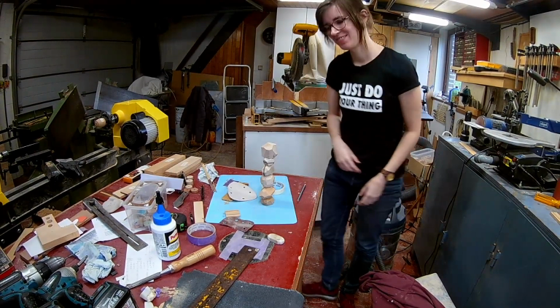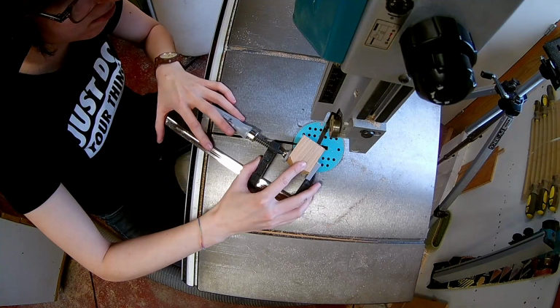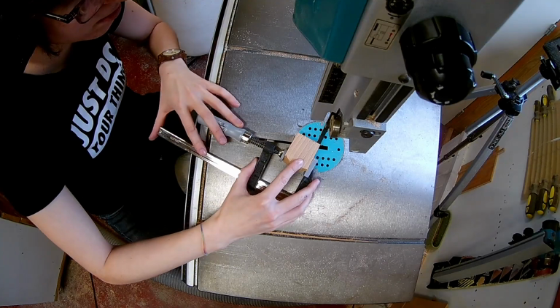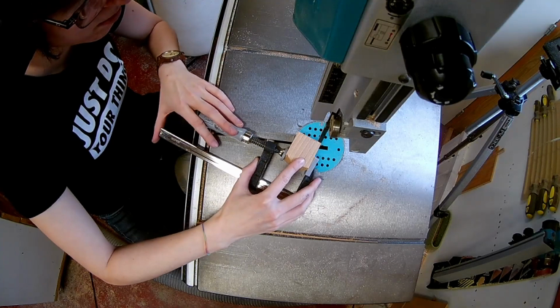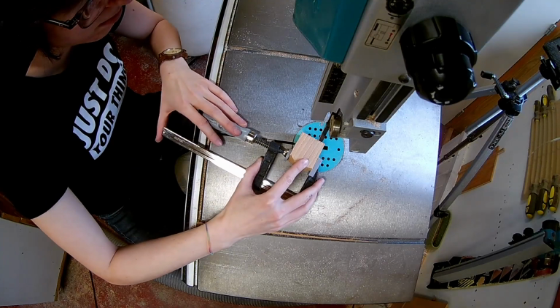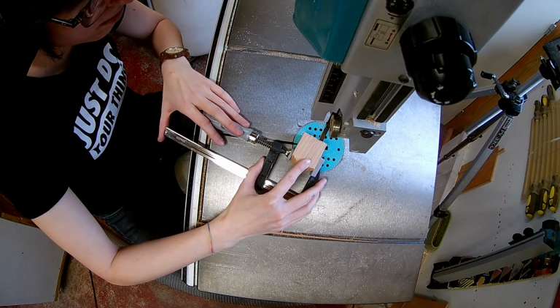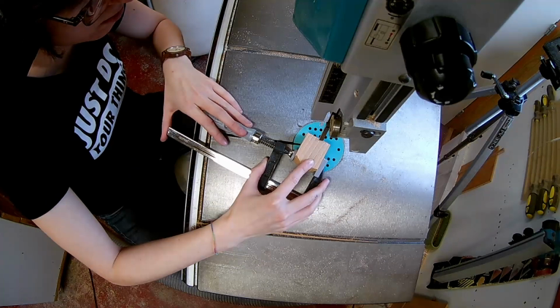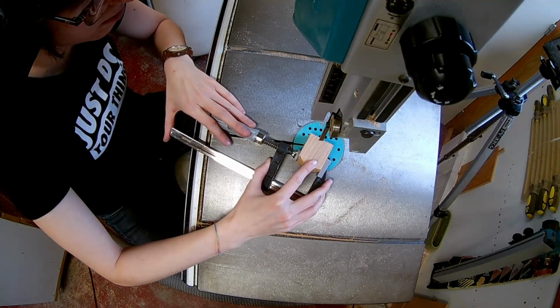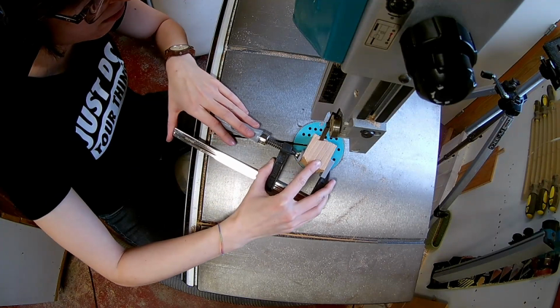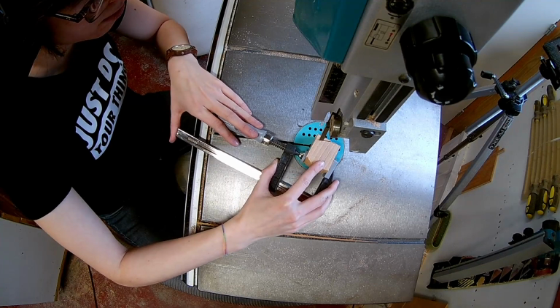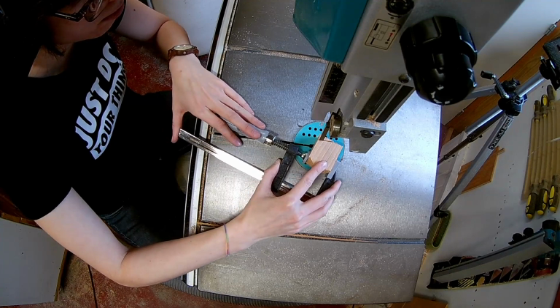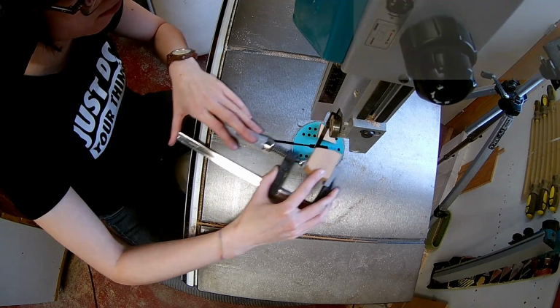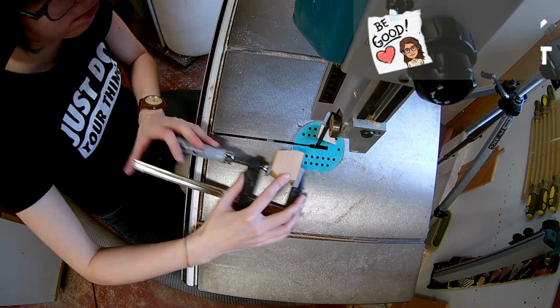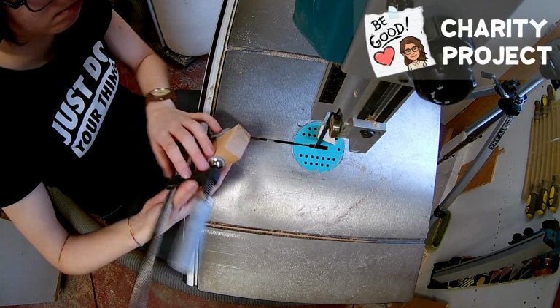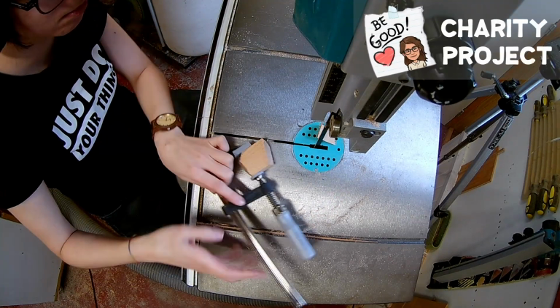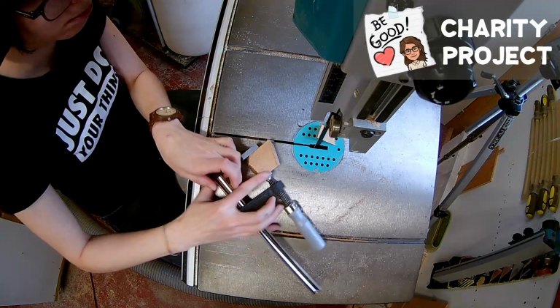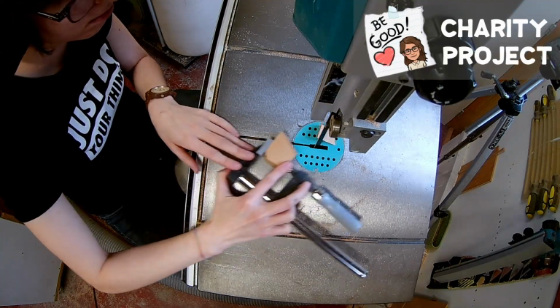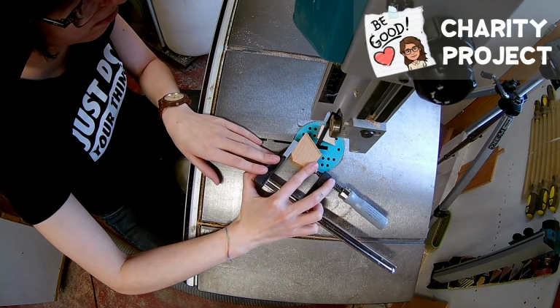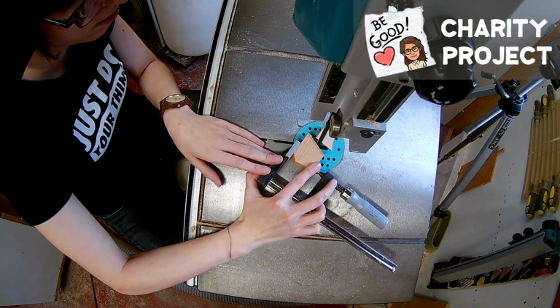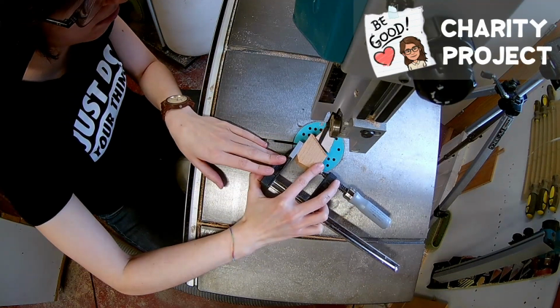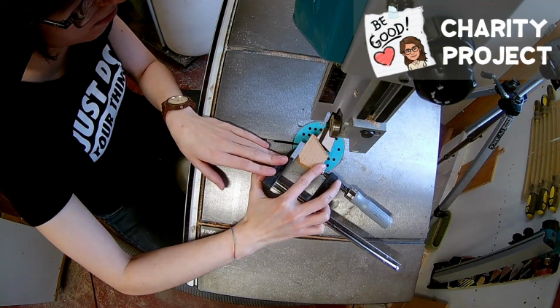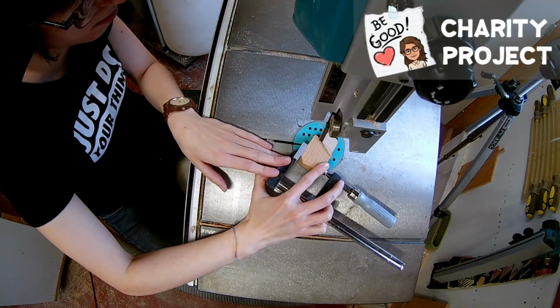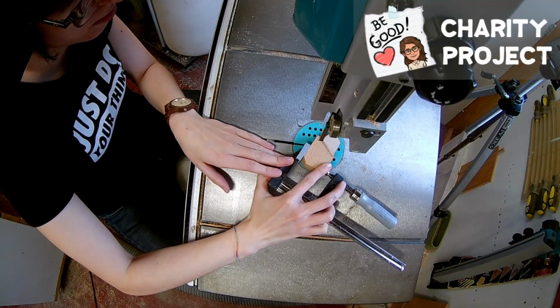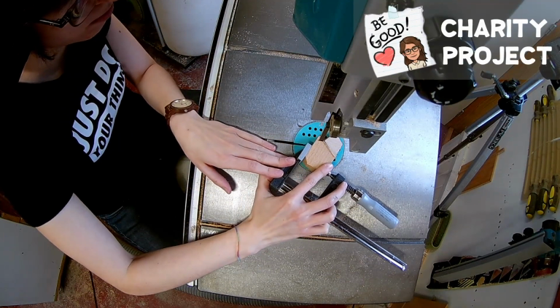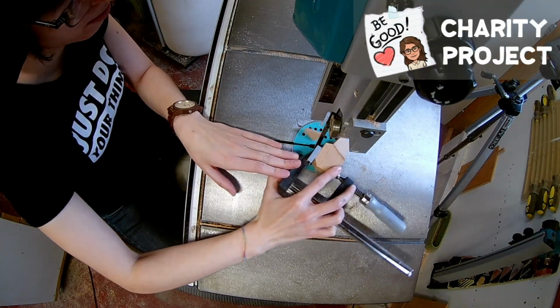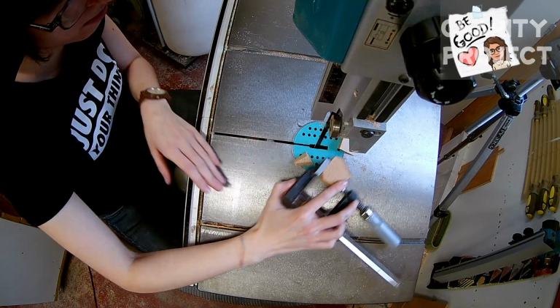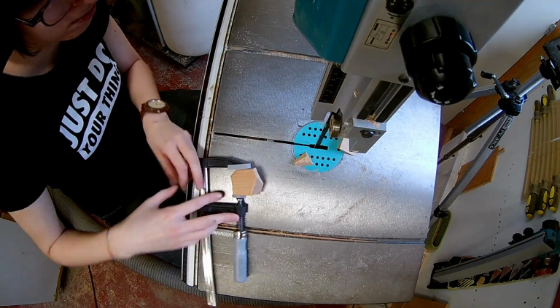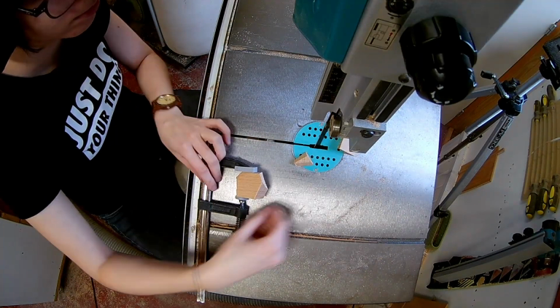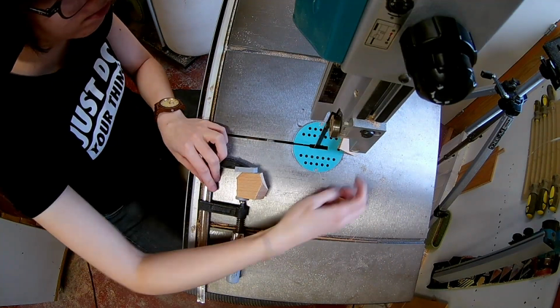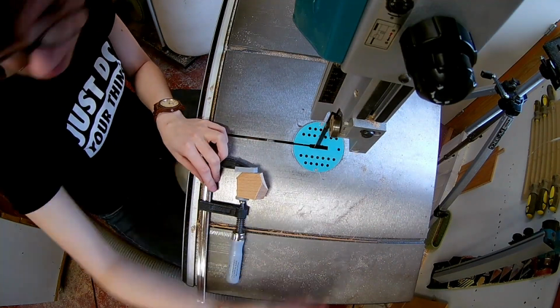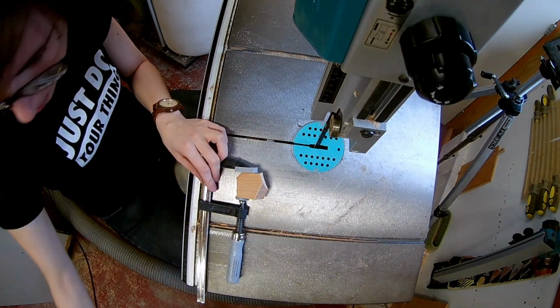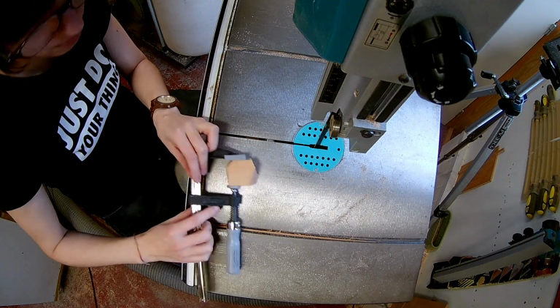If you want to make smaller blocks as well, I would advise using a clamp to save your fingers.